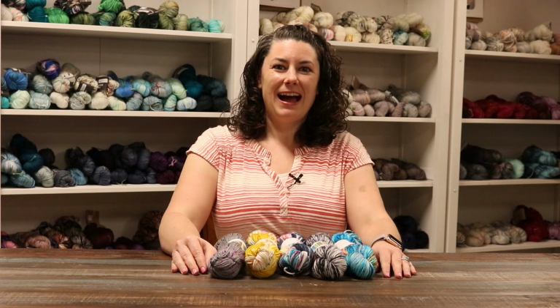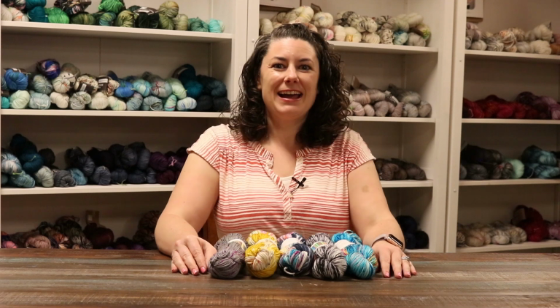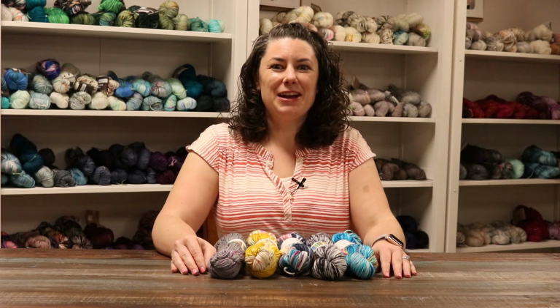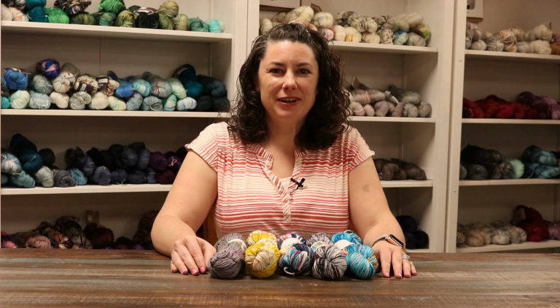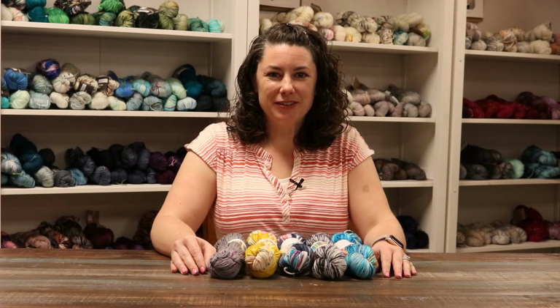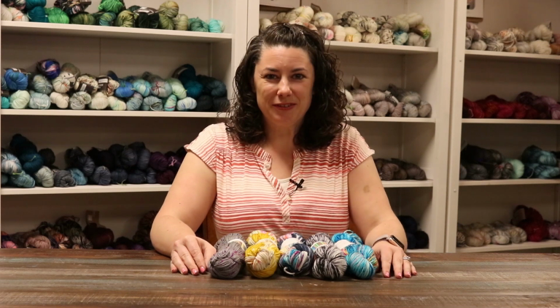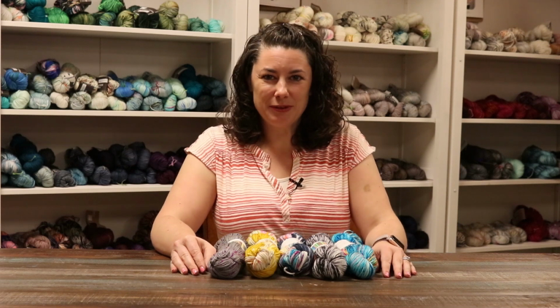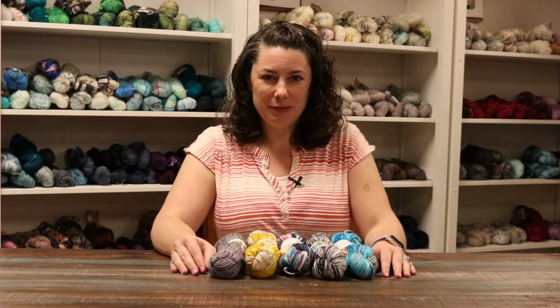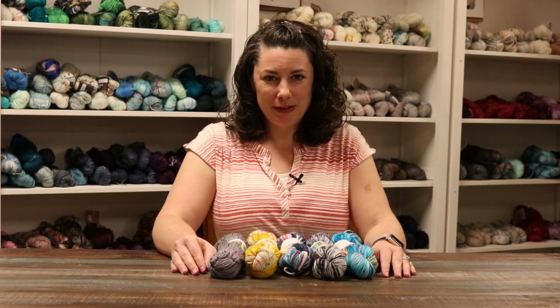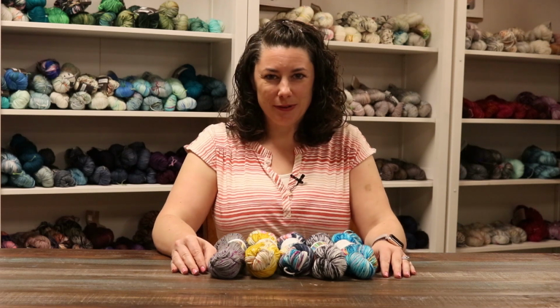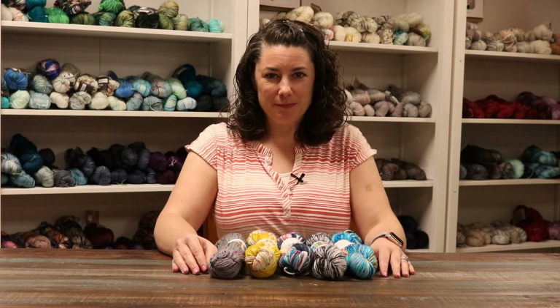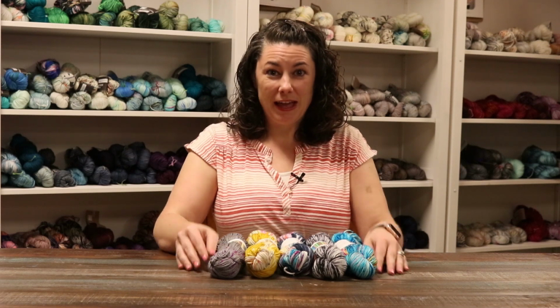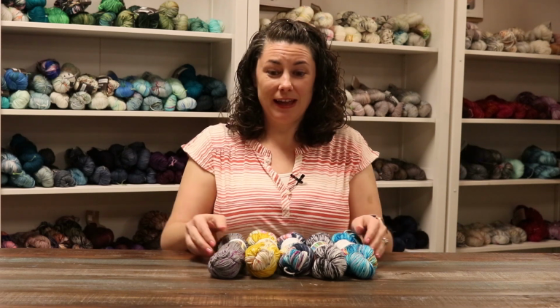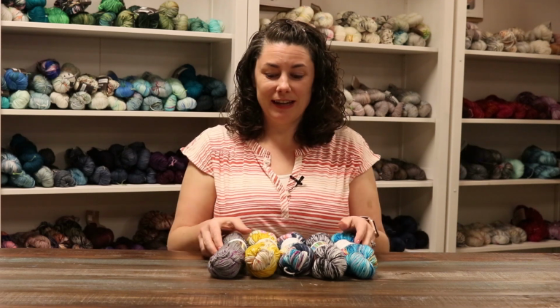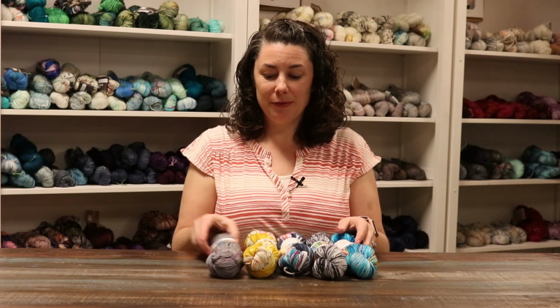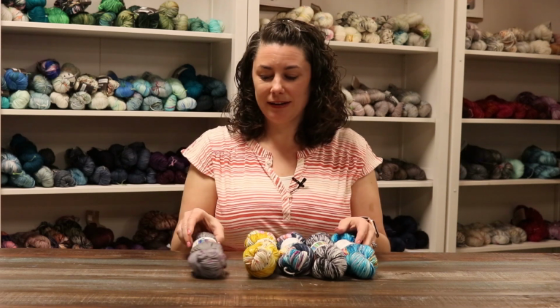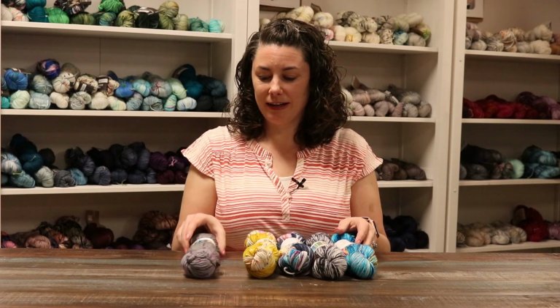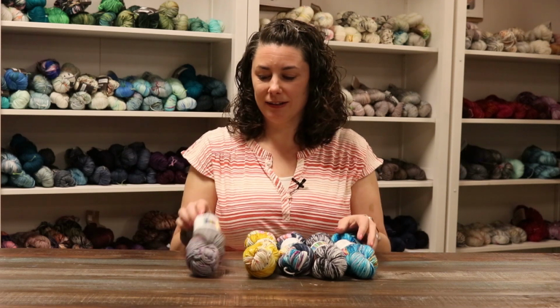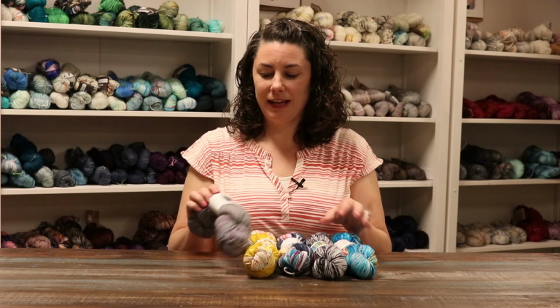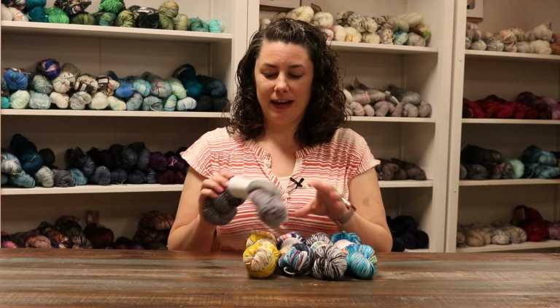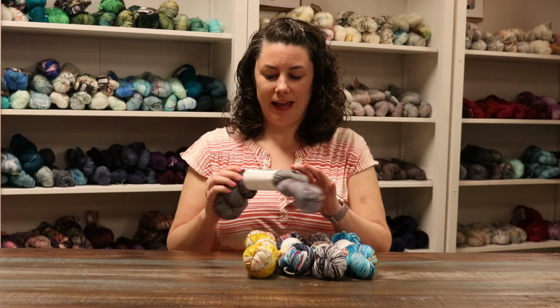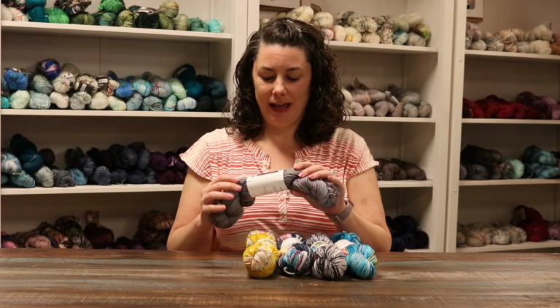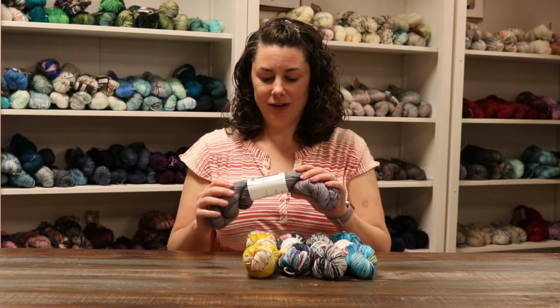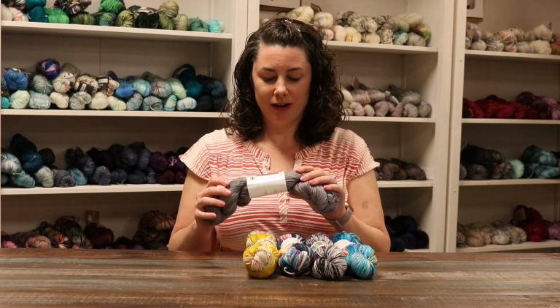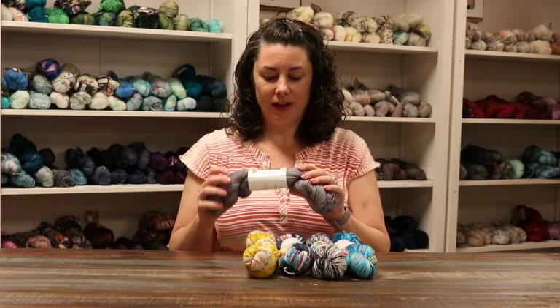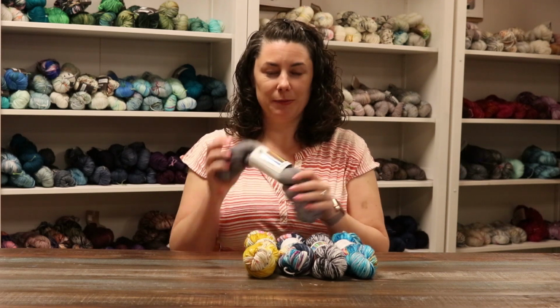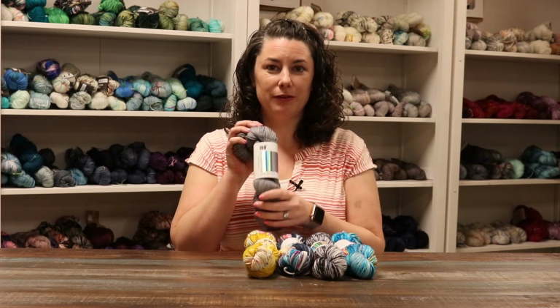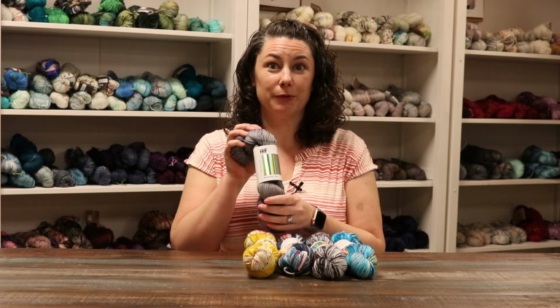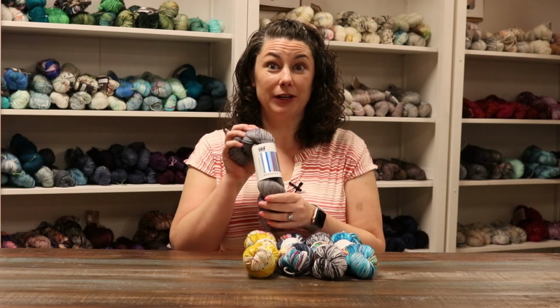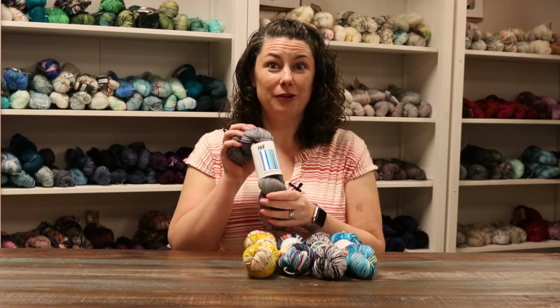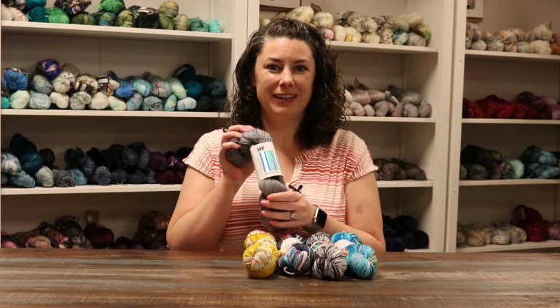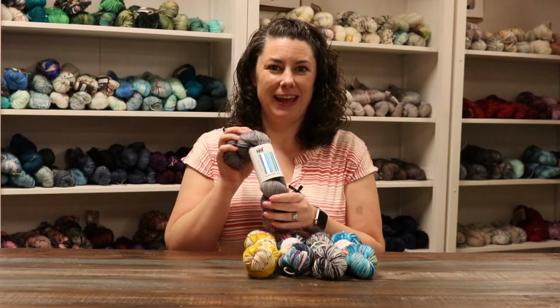Hi, I'm Rachel from Jimmy Beans Wool, and today we're going to take a look at Hedgehog Fibers Merino DK.